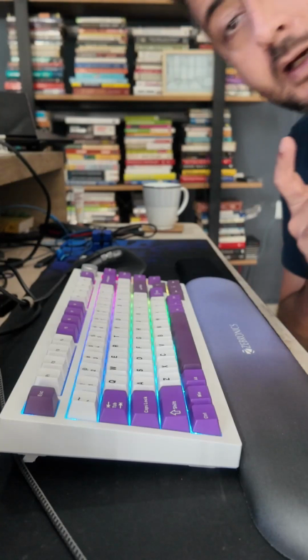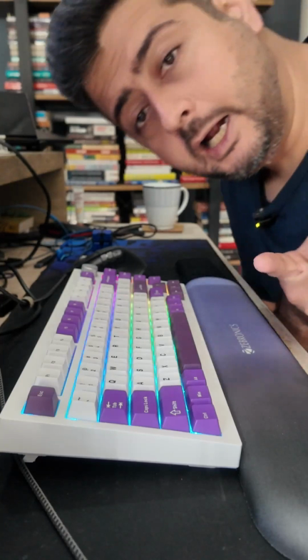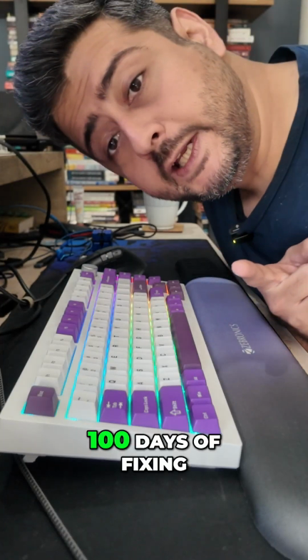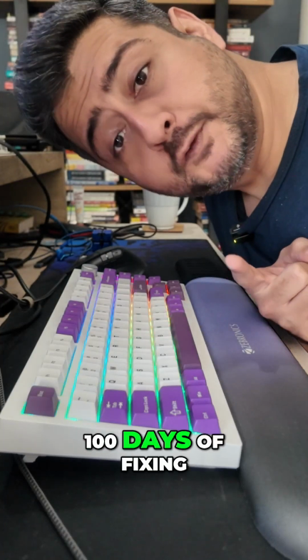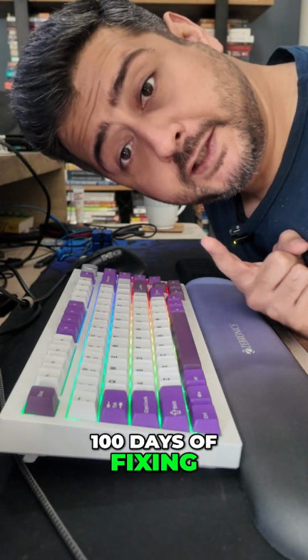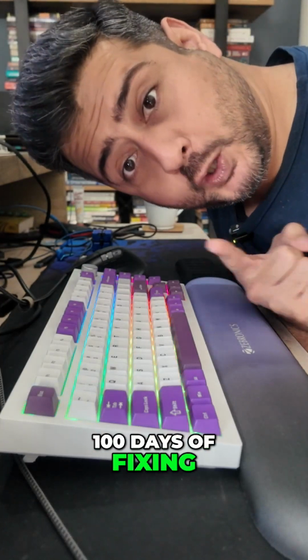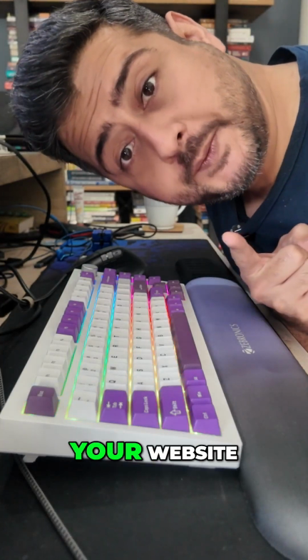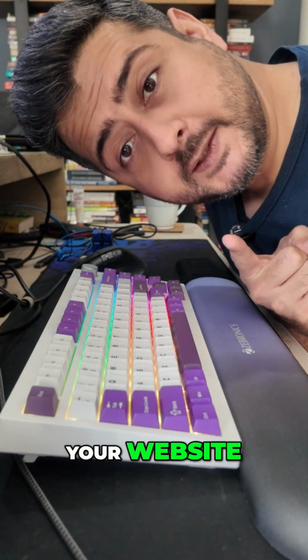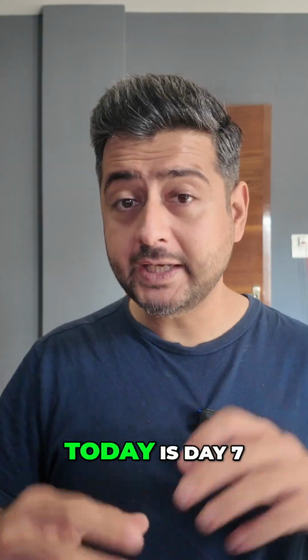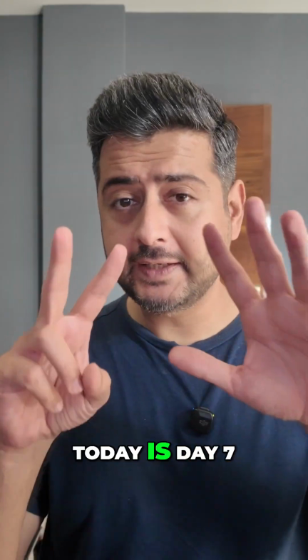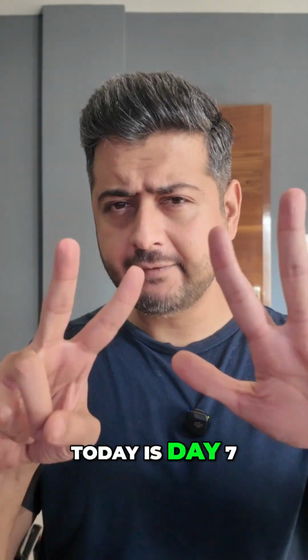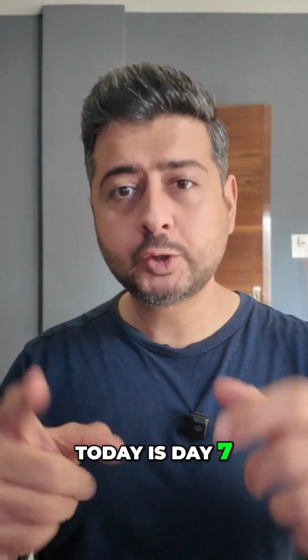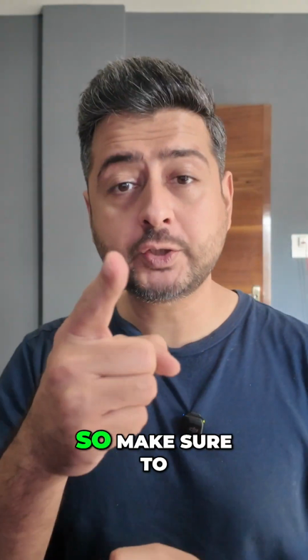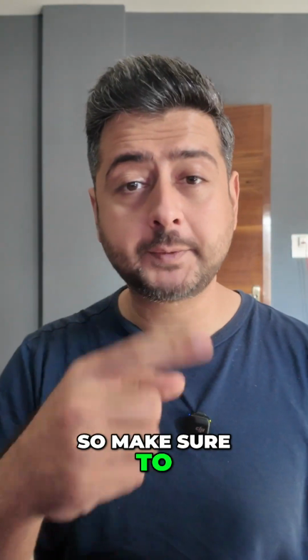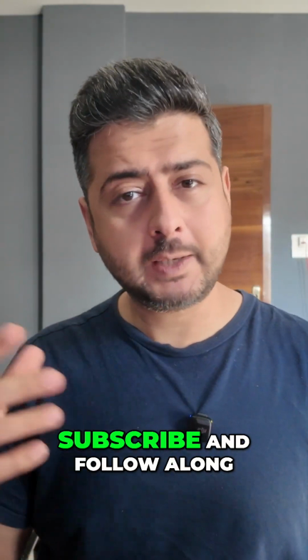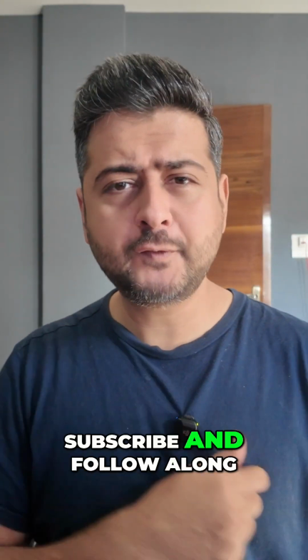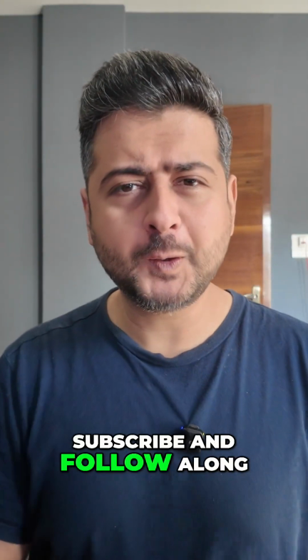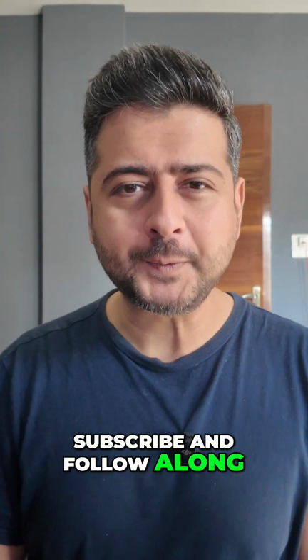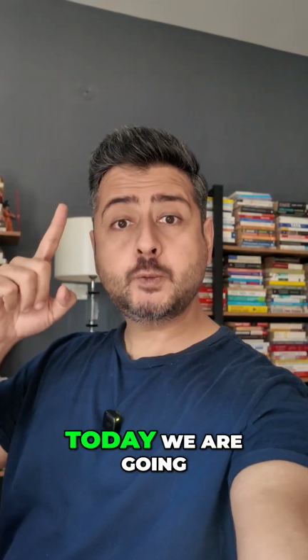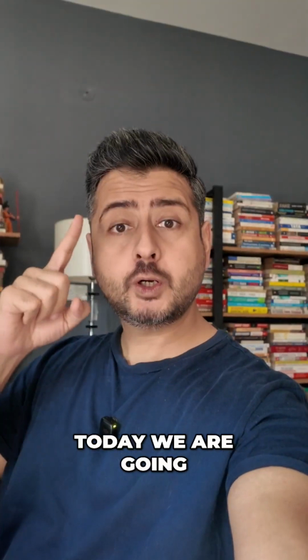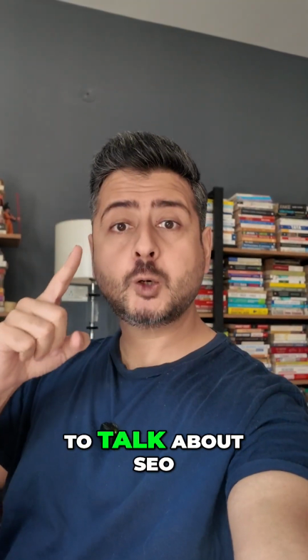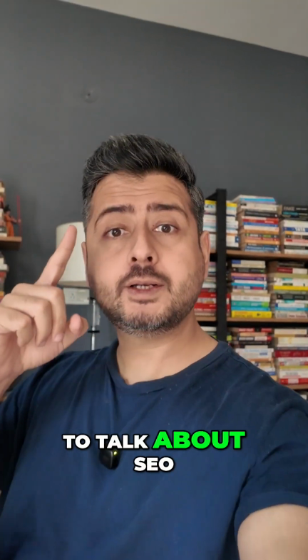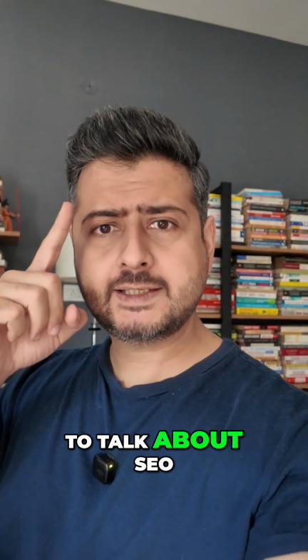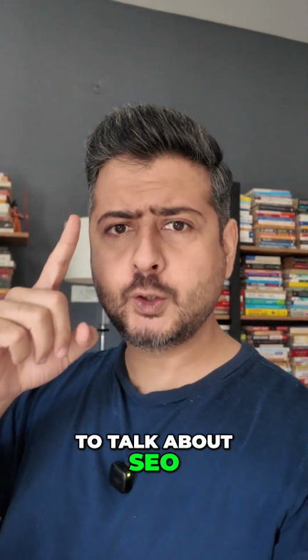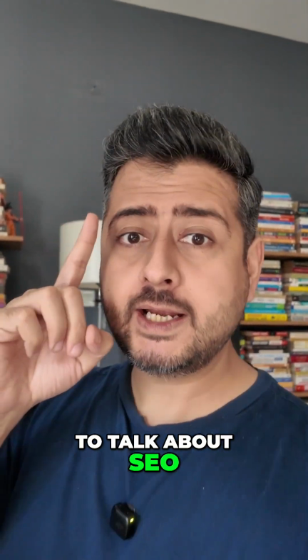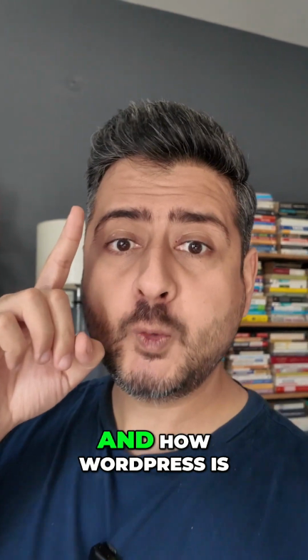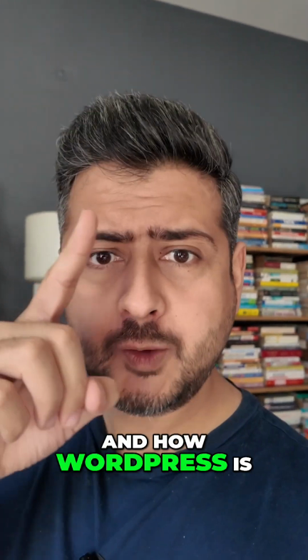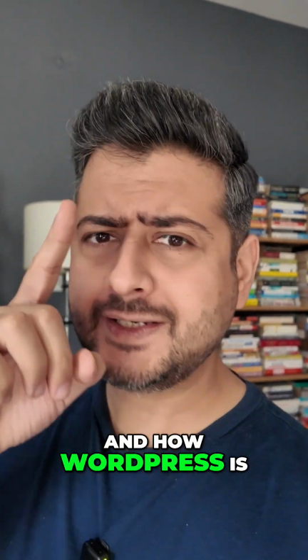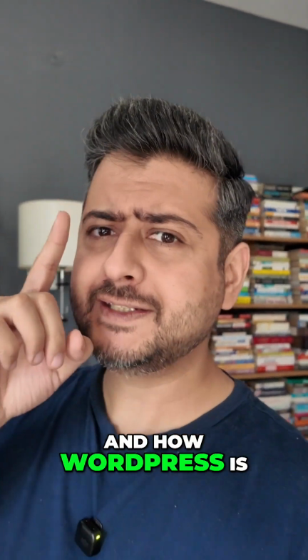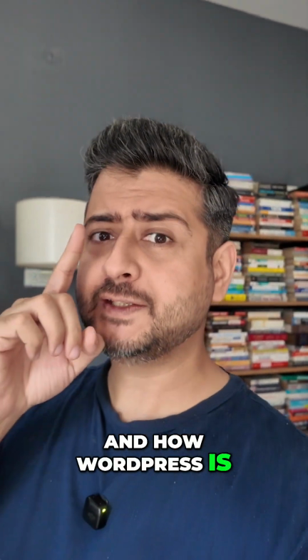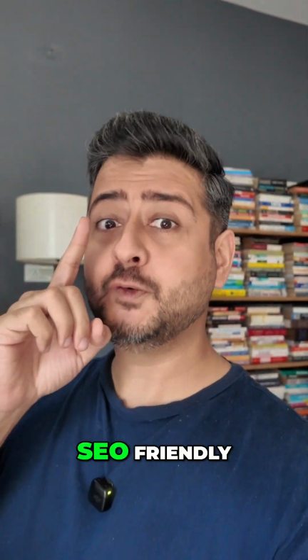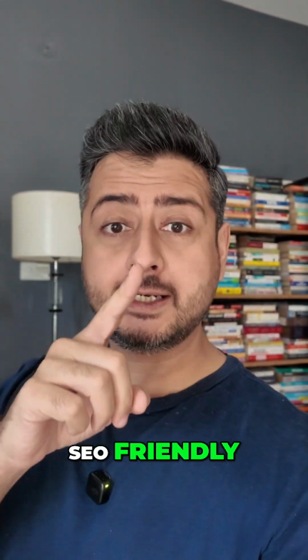100 days of fixing your website. Today is day 7, so make sure to subscribe and follow along. Today we're going to talk about SEO and how WordPress is SEO friendly.